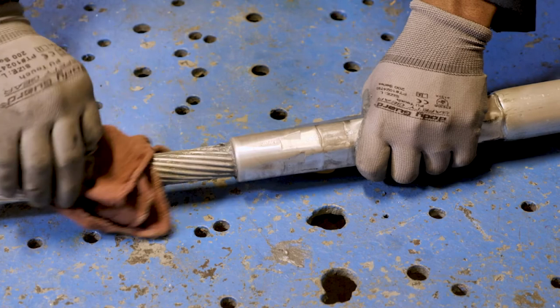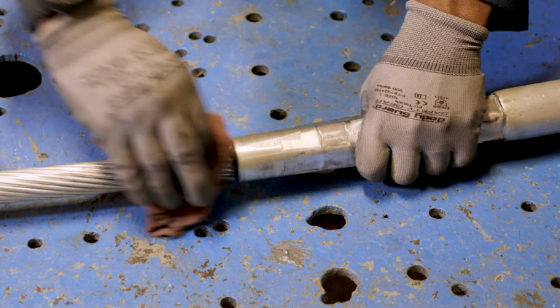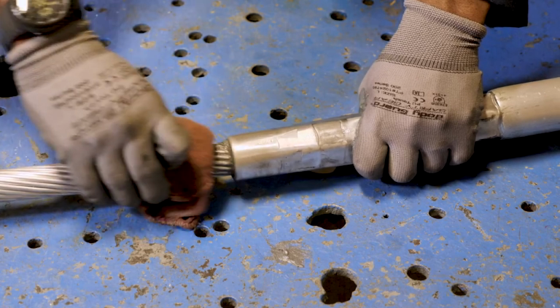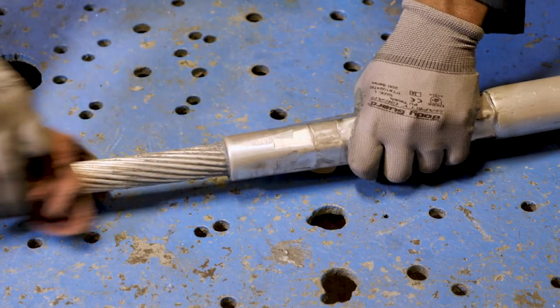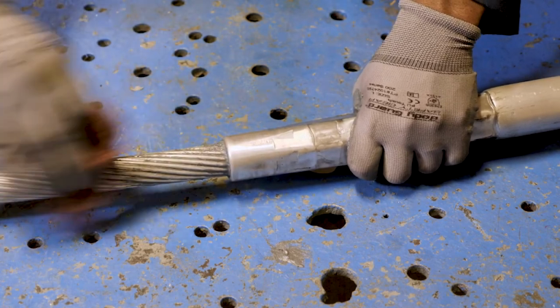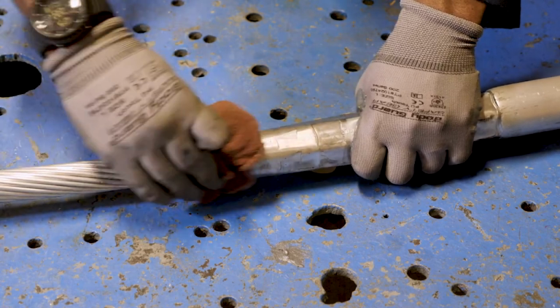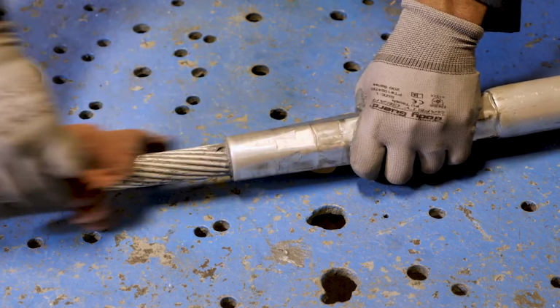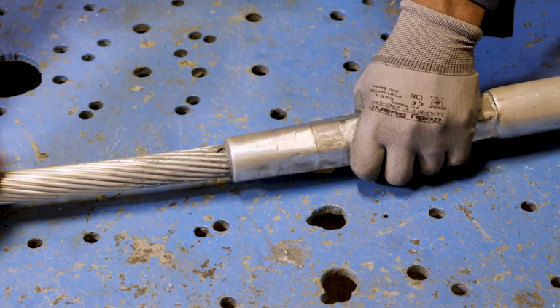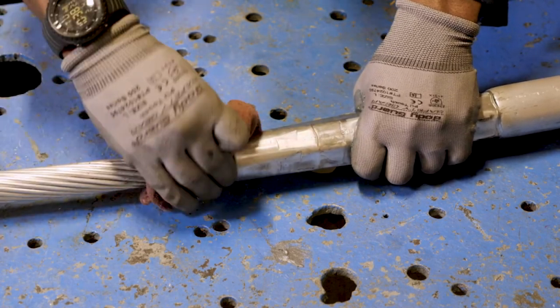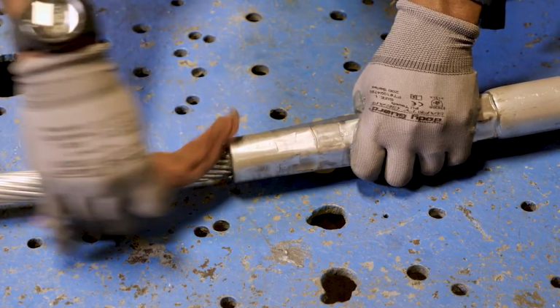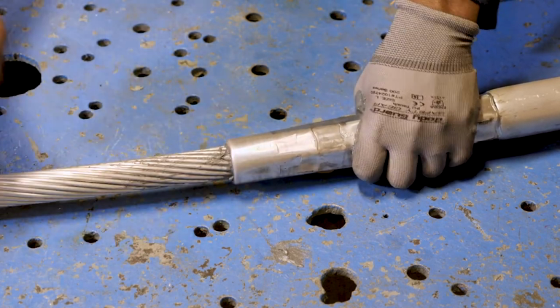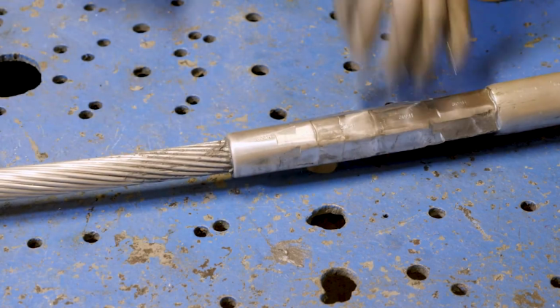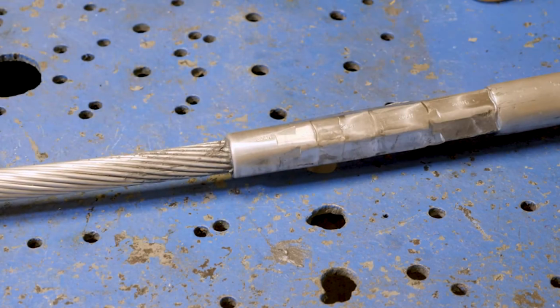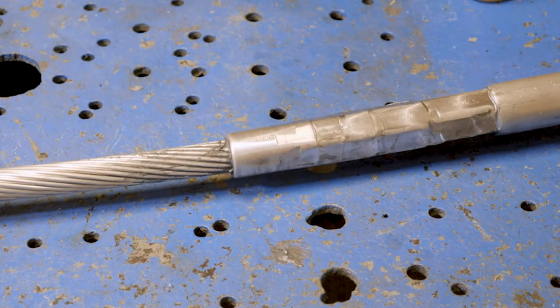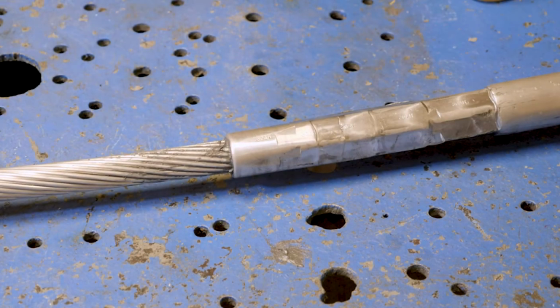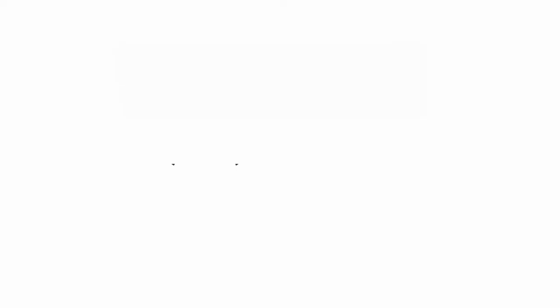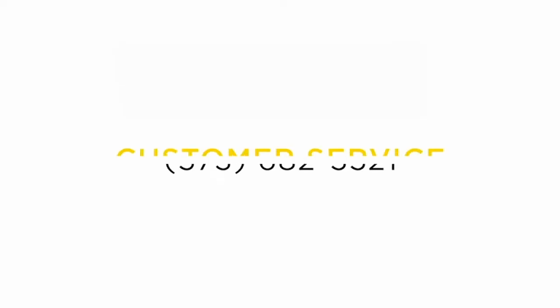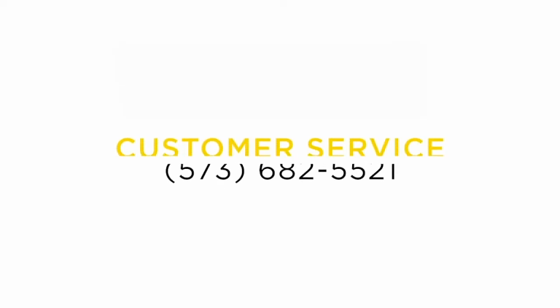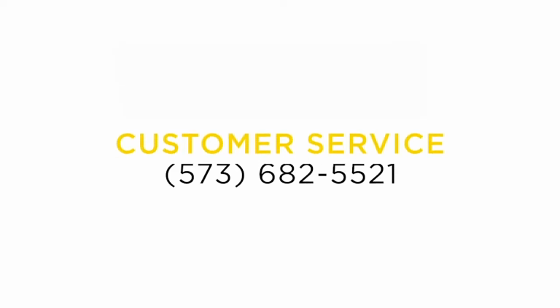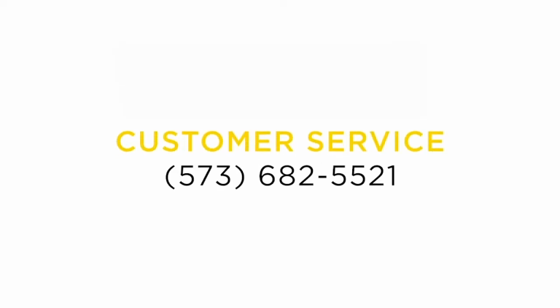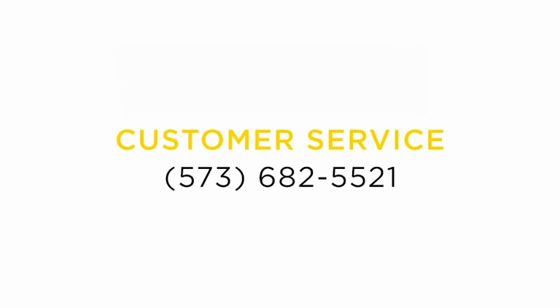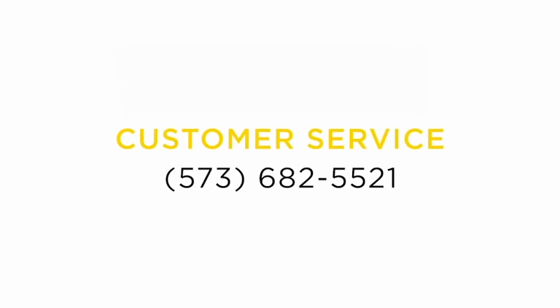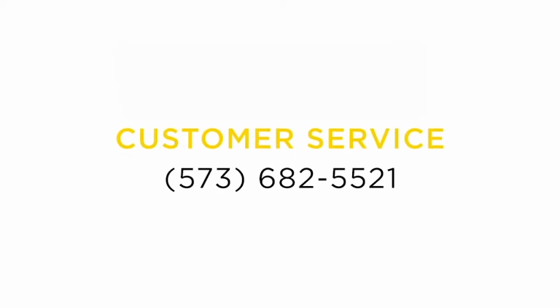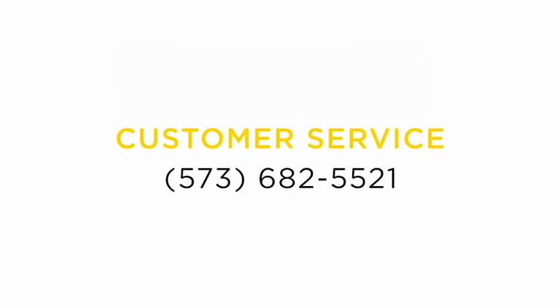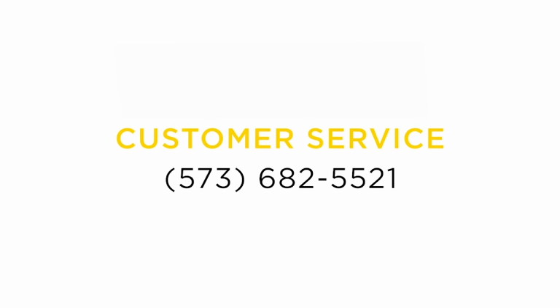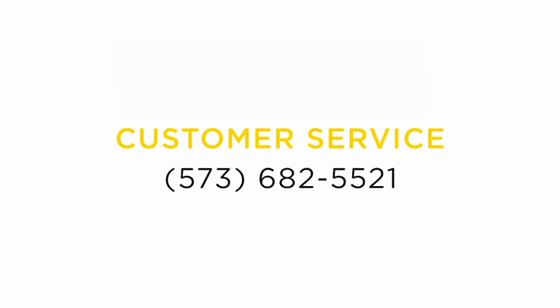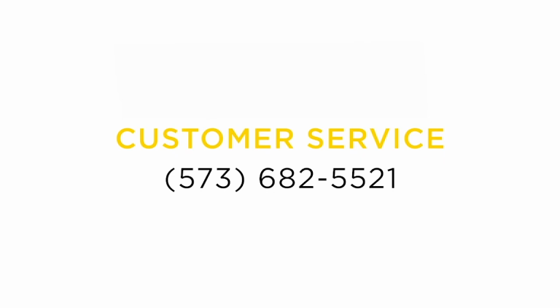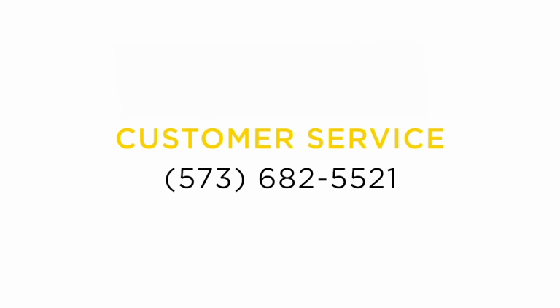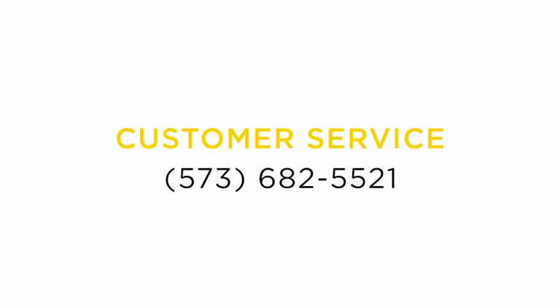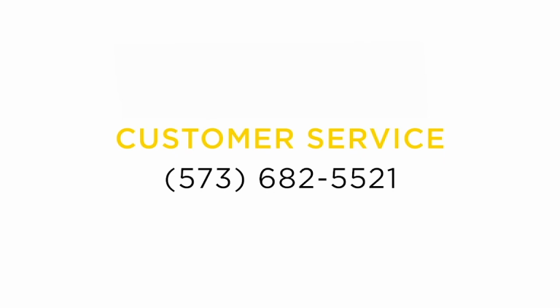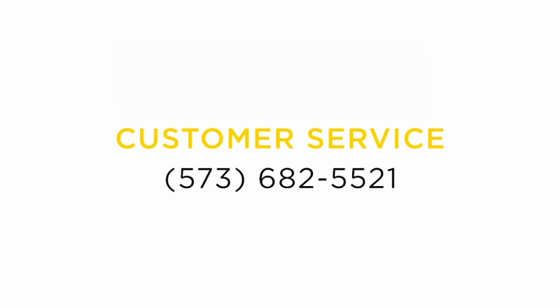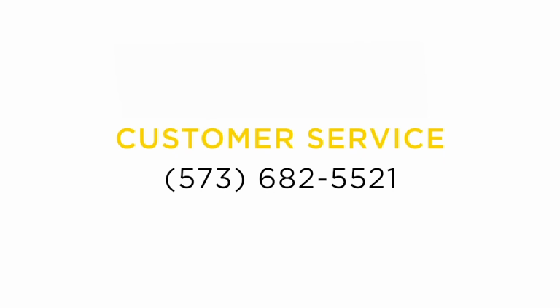Smooth out any flash on the sides of the dead-end if needed. After proper installation the dead-end will be ready to be used. Thanks for watching. For any questions please contact customer service.